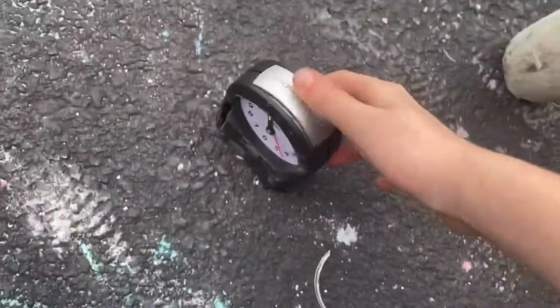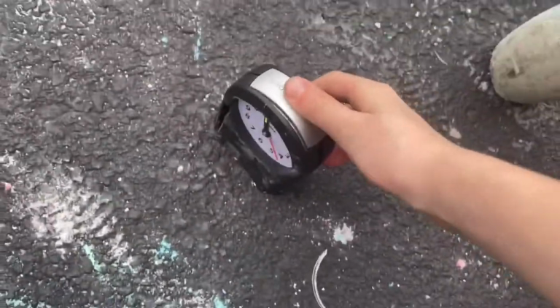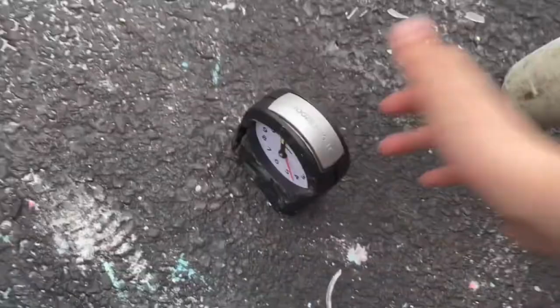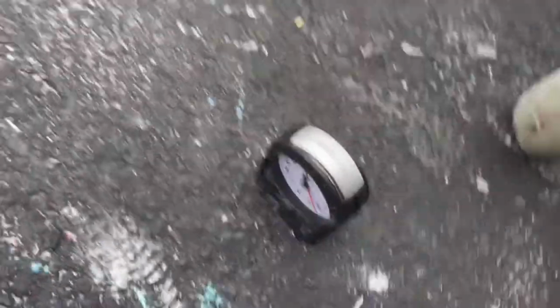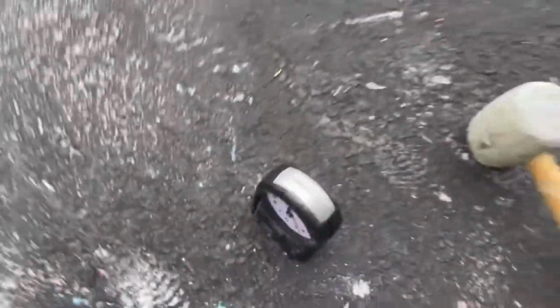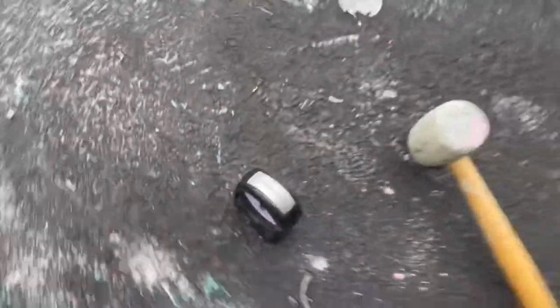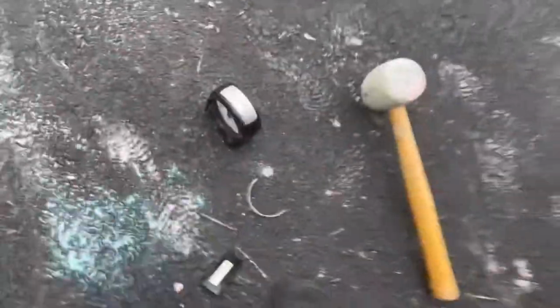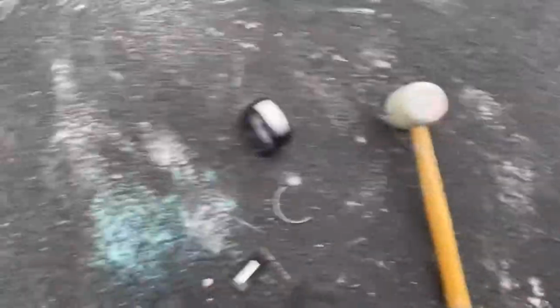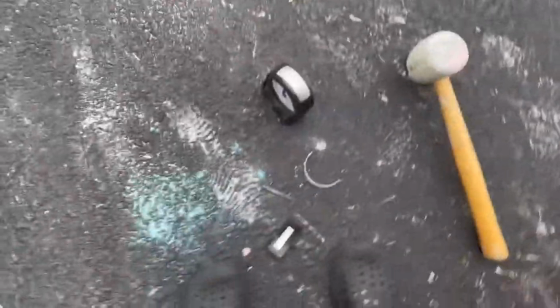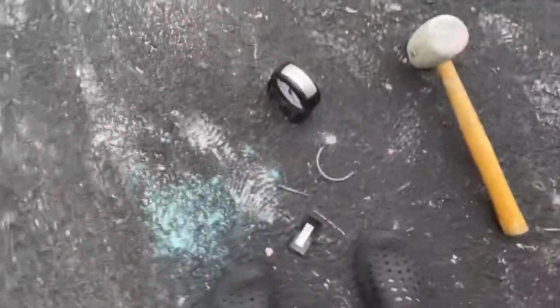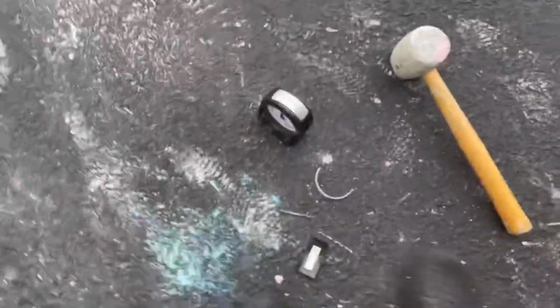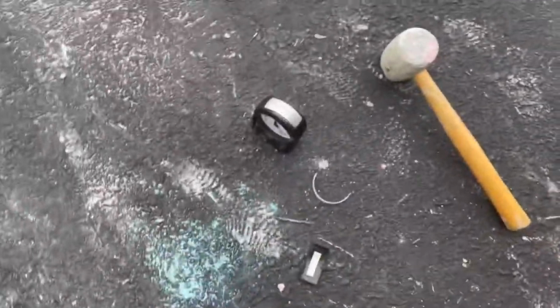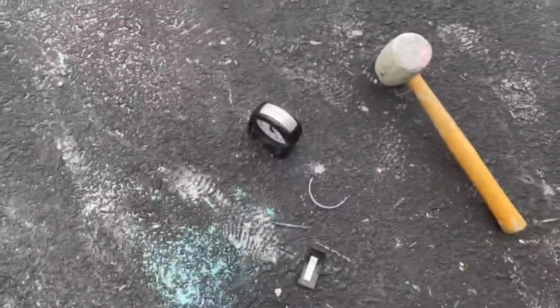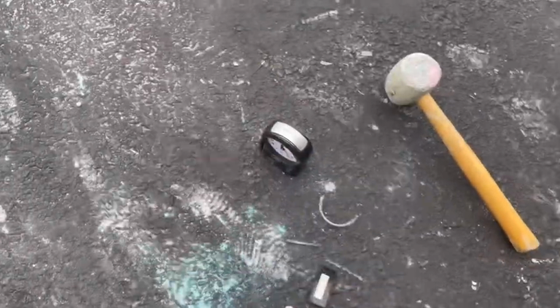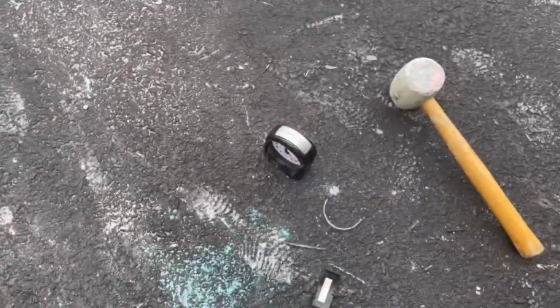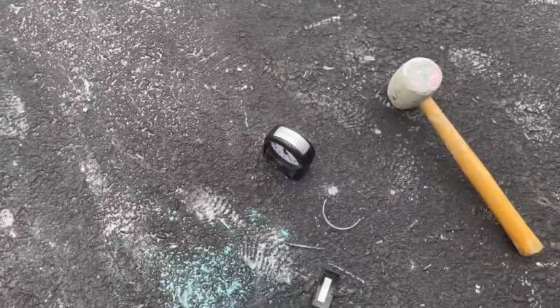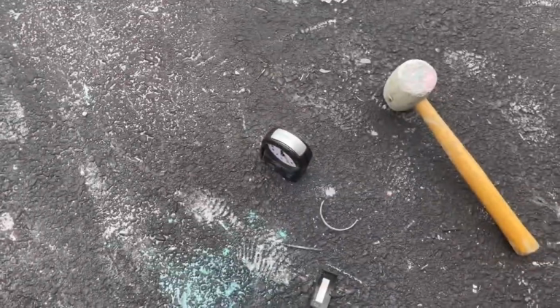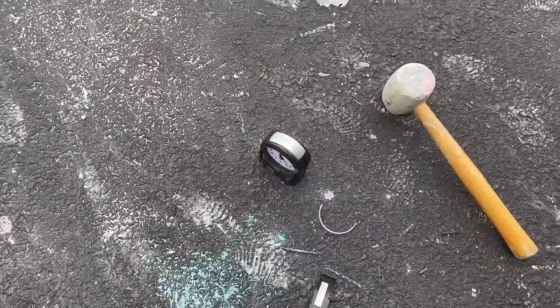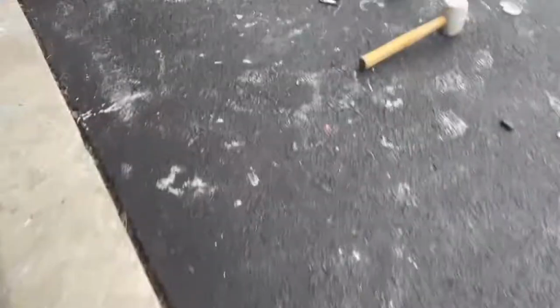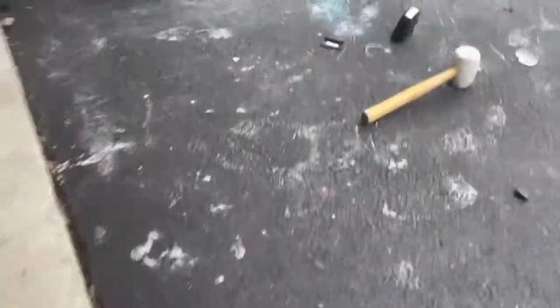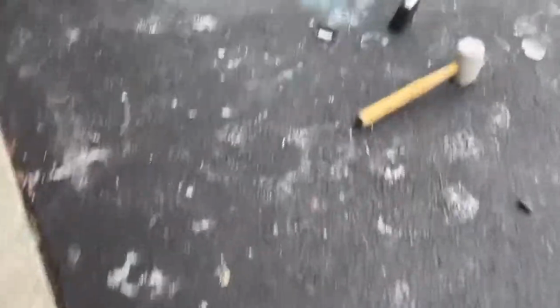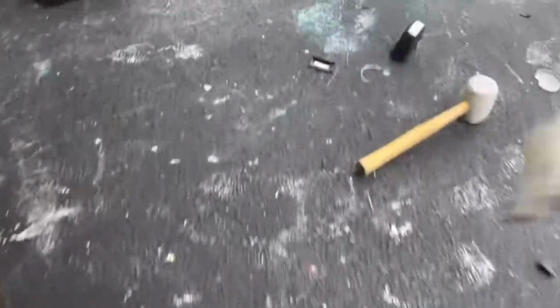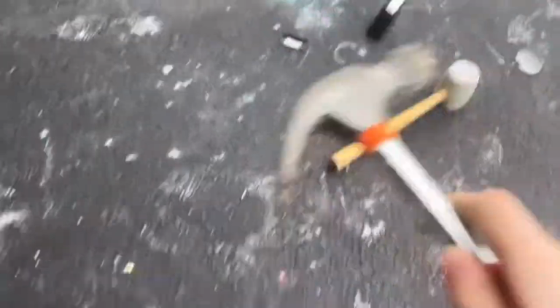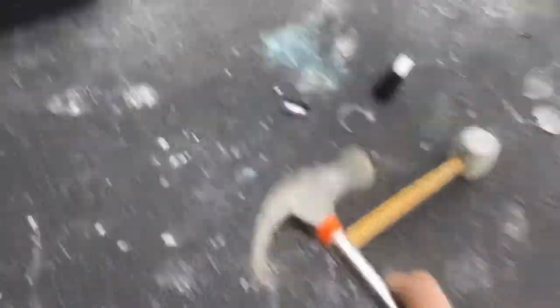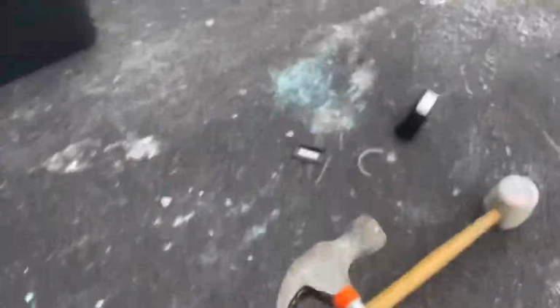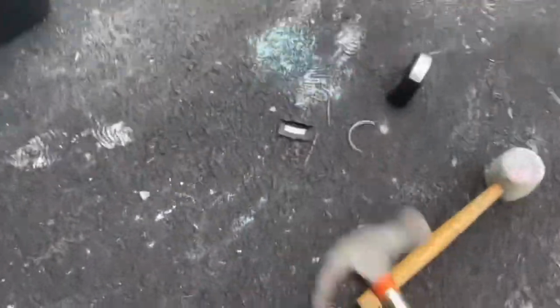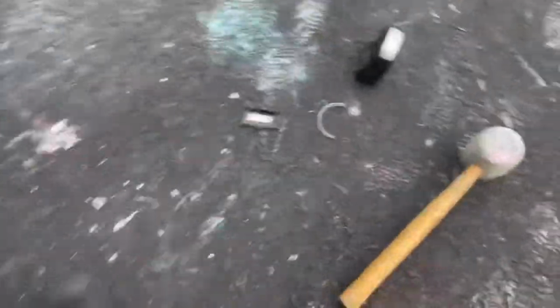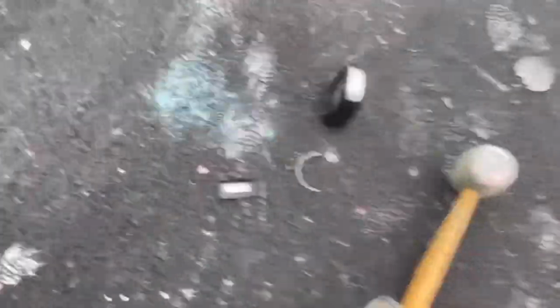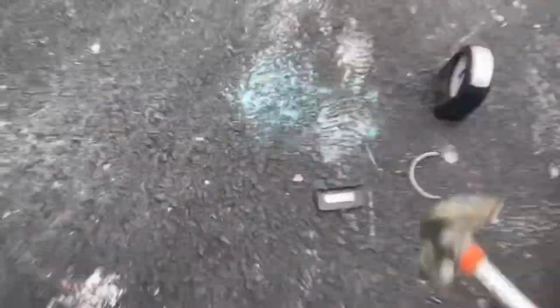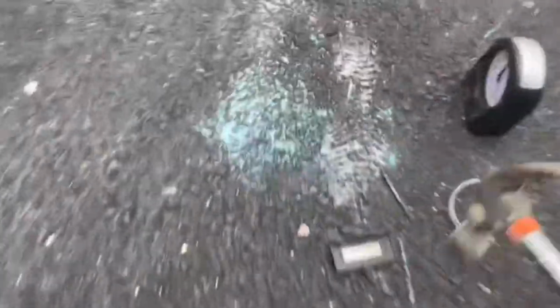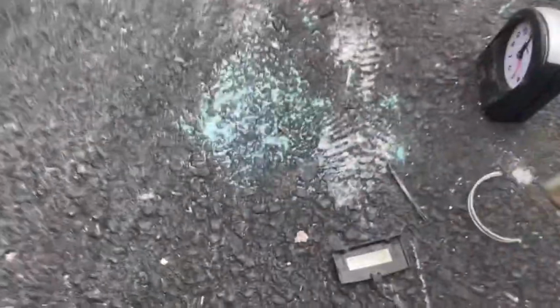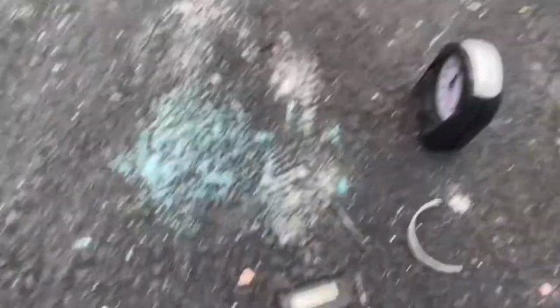Alright, I'm gonna go get my hammer. Okay, this hammer should do some real damage.